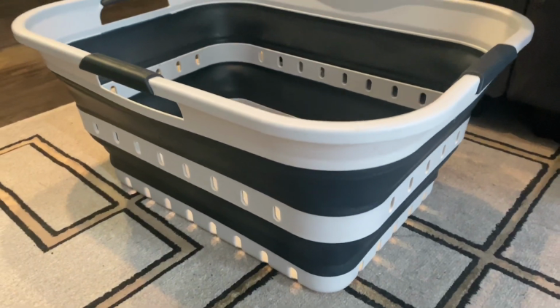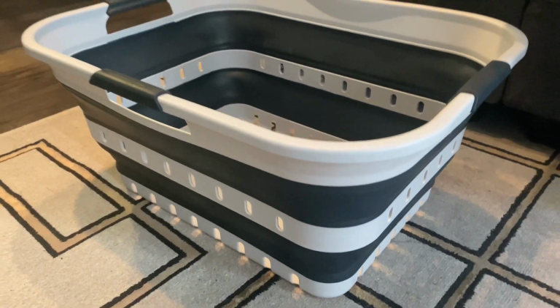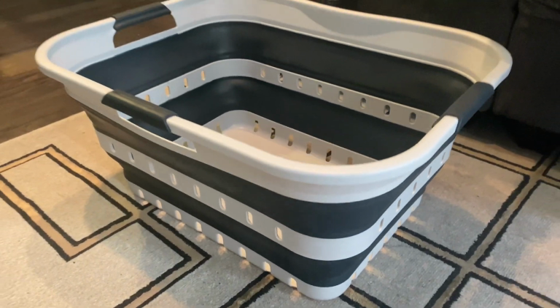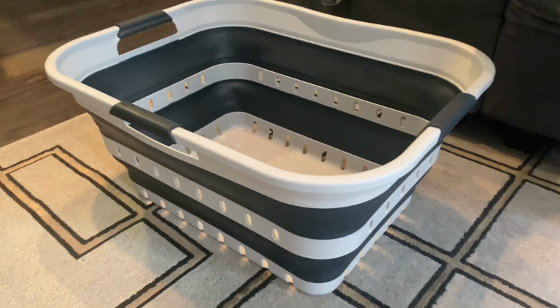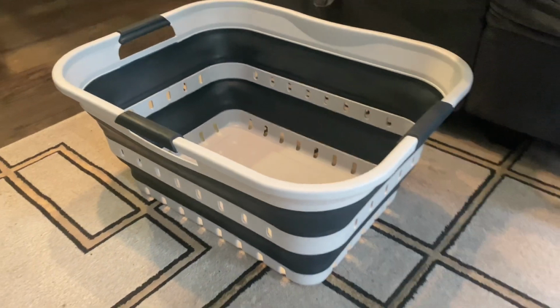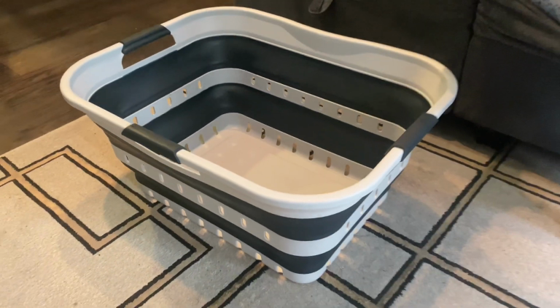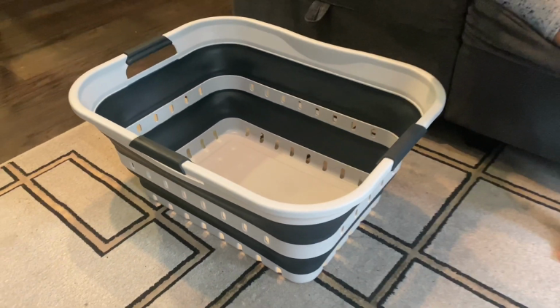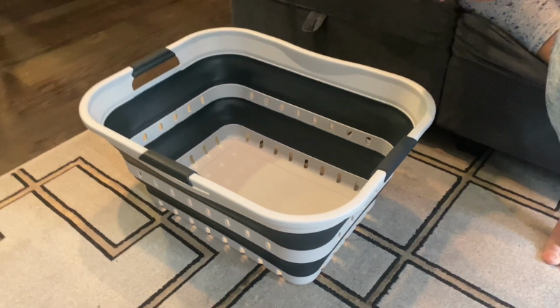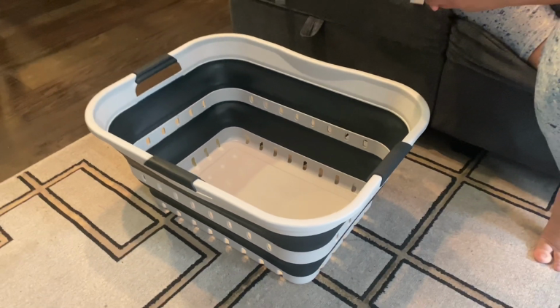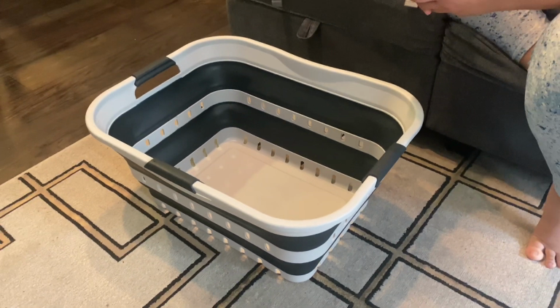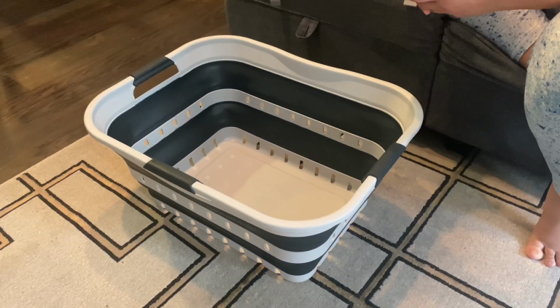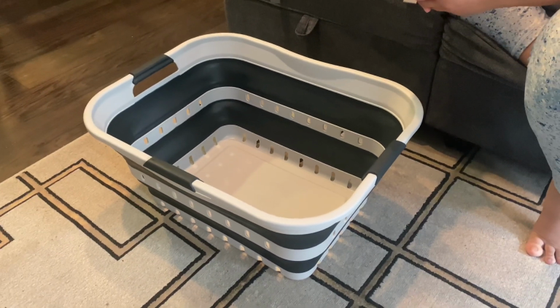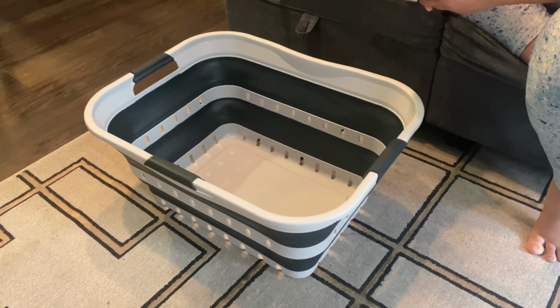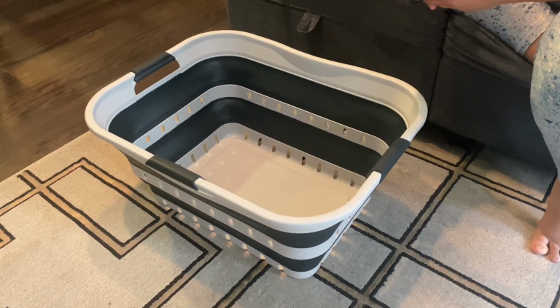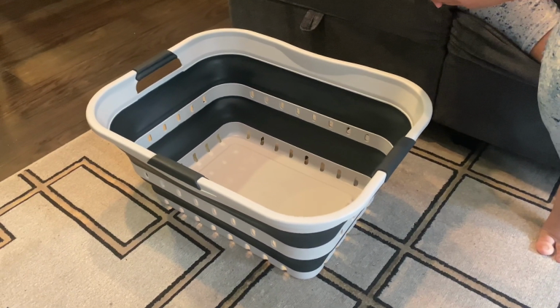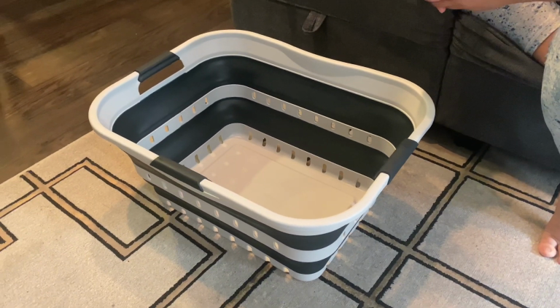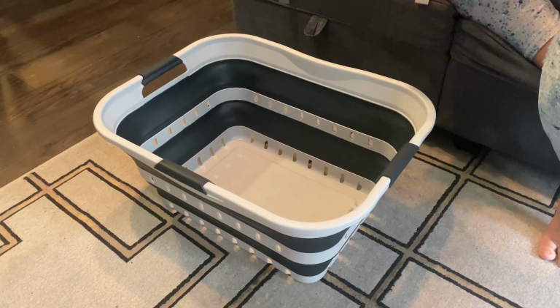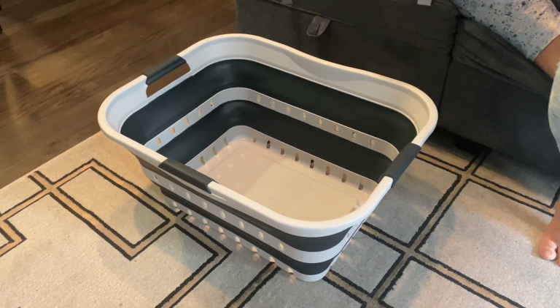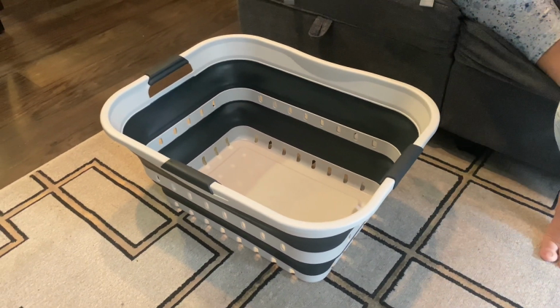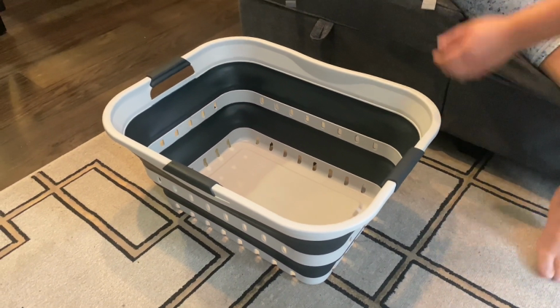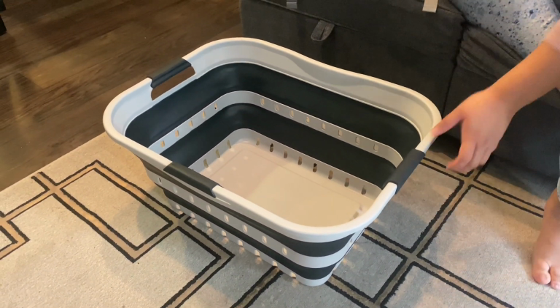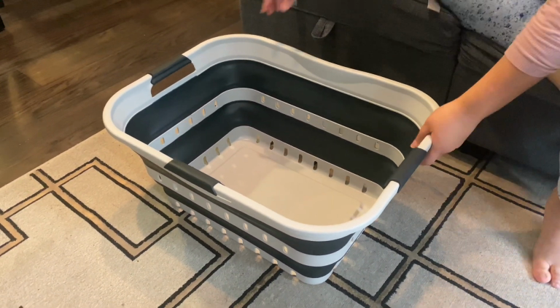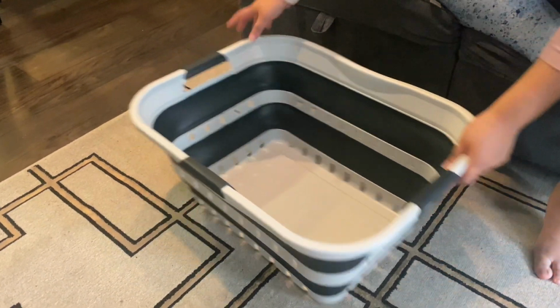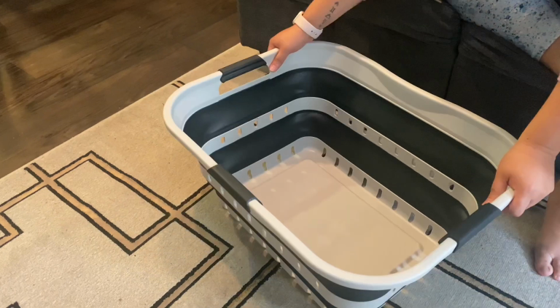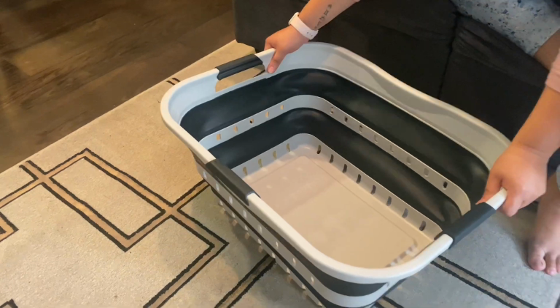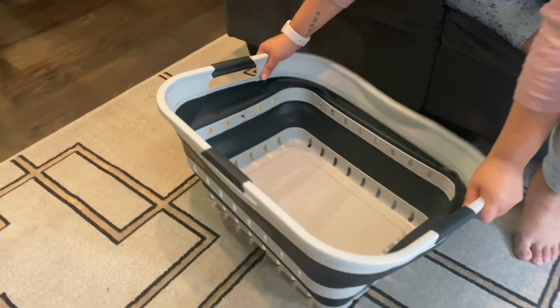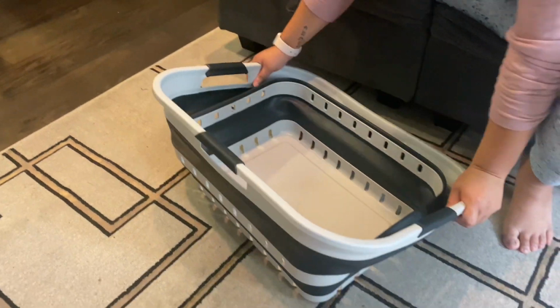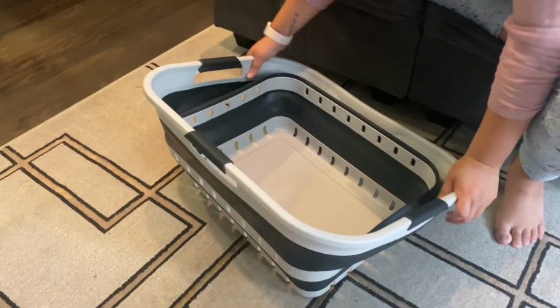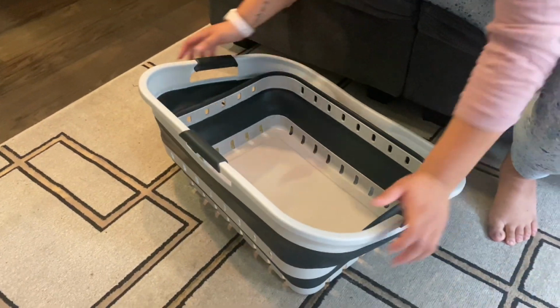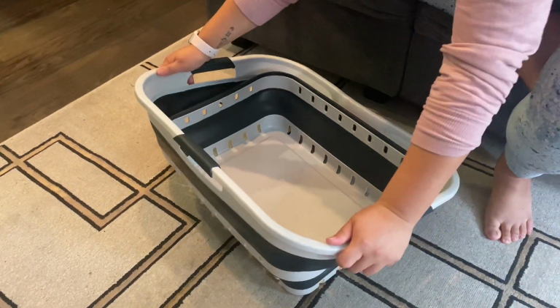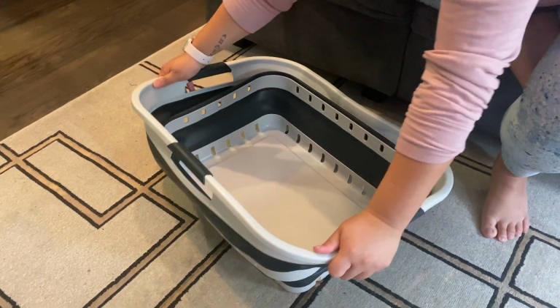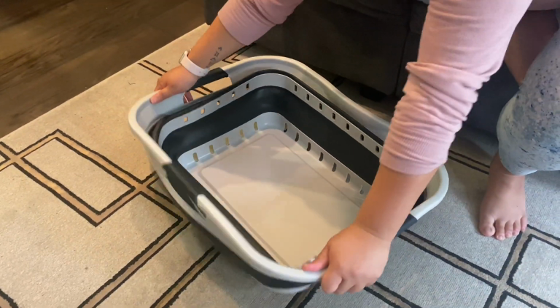In my opinion, this is a must-have in every household. I'm obsessed with this and I know you will enjoy it too.